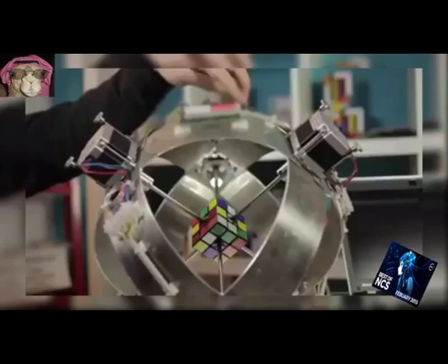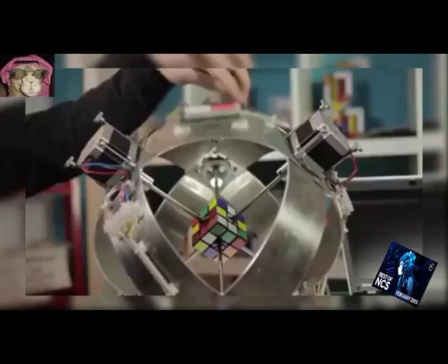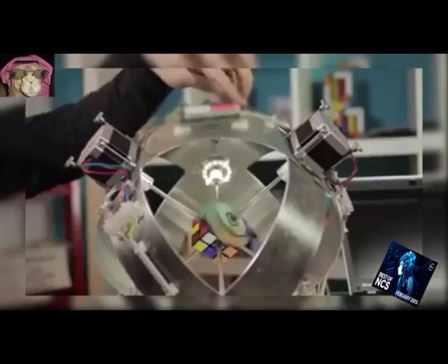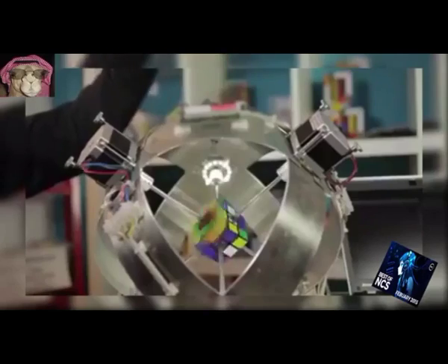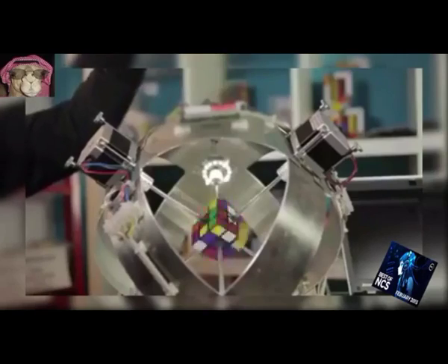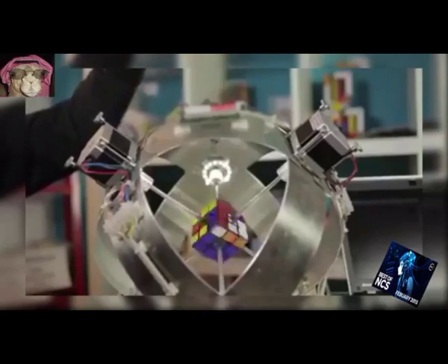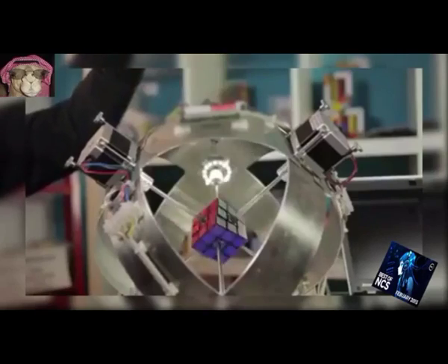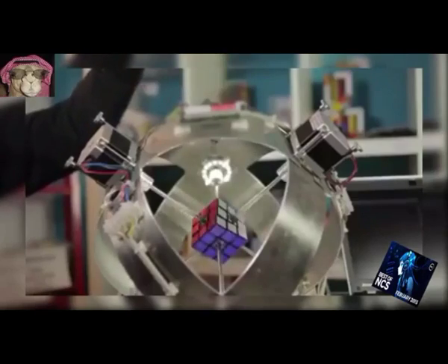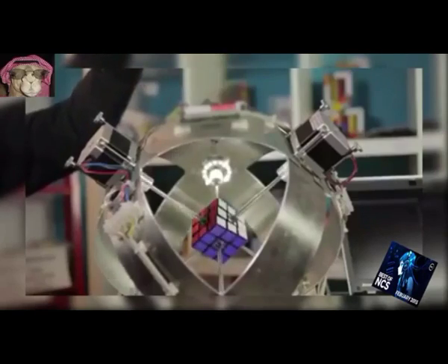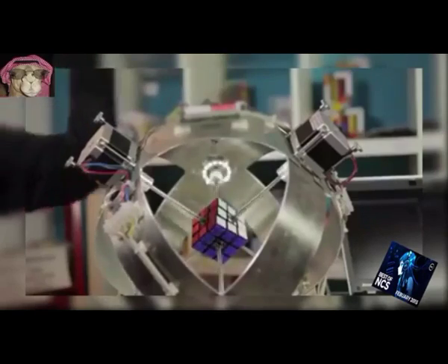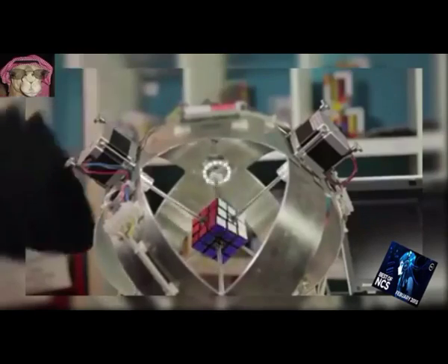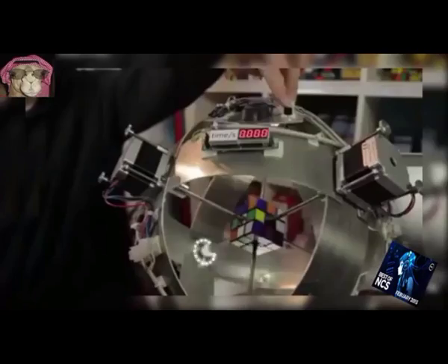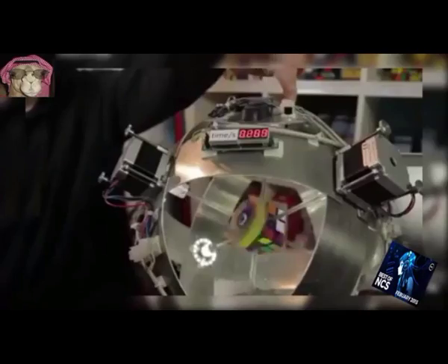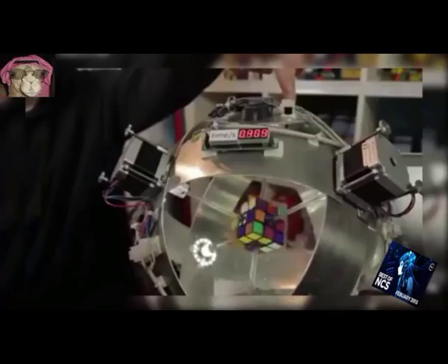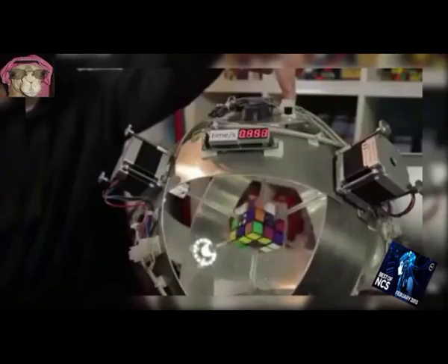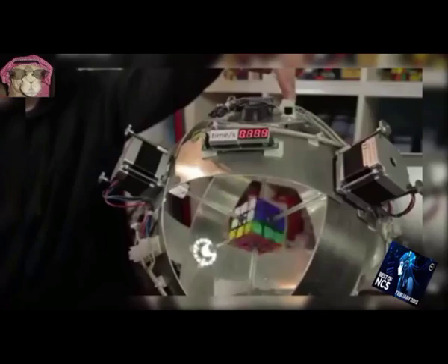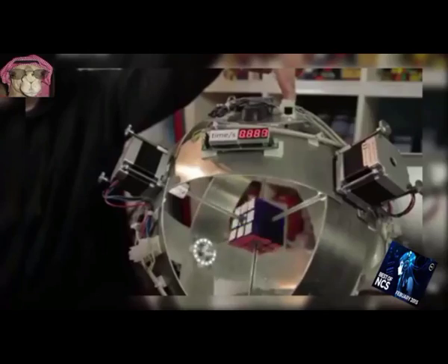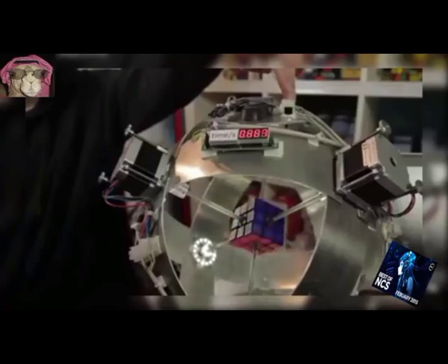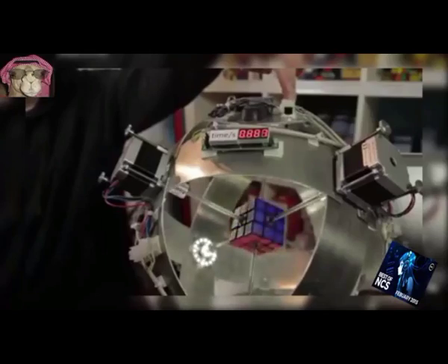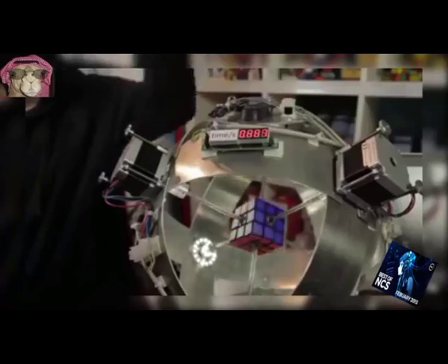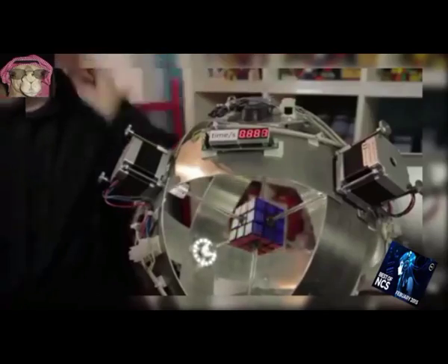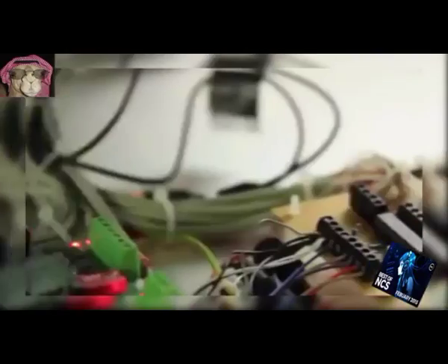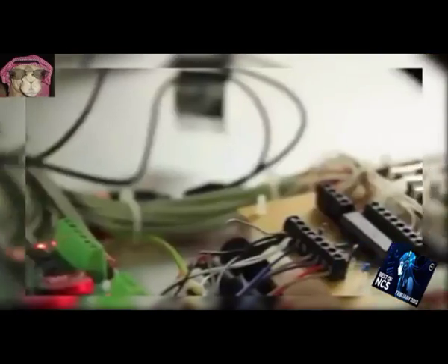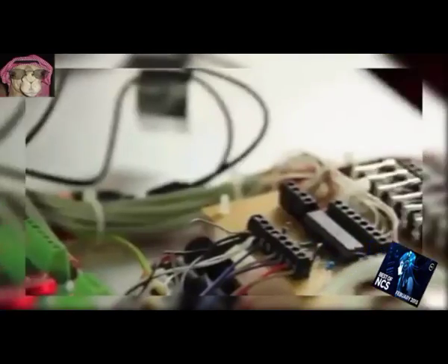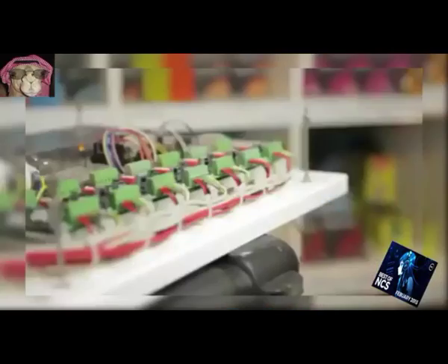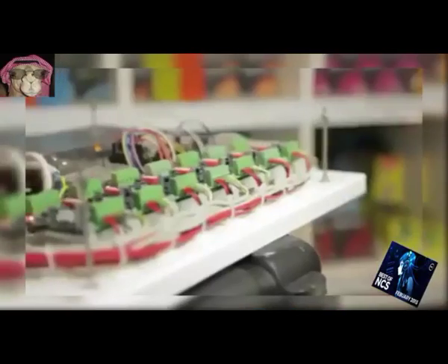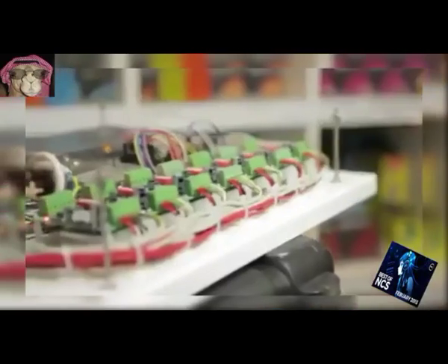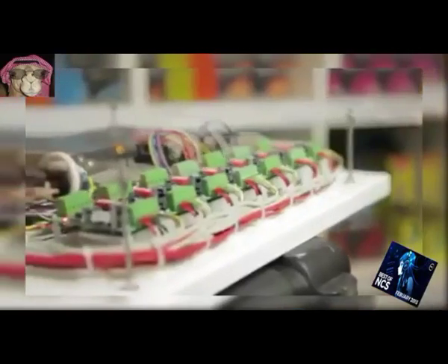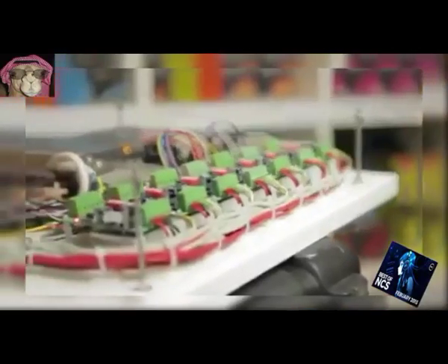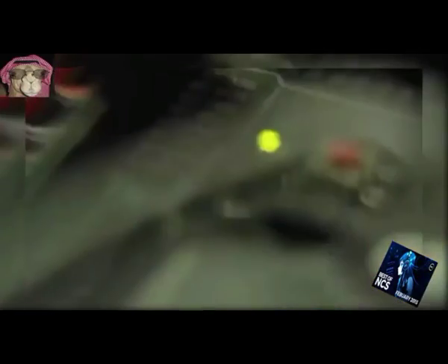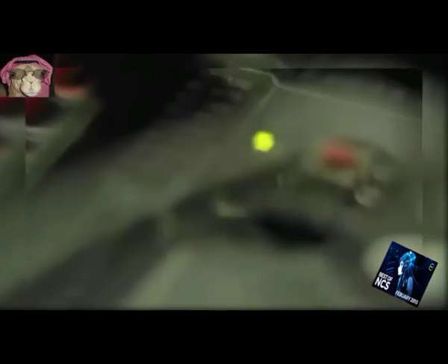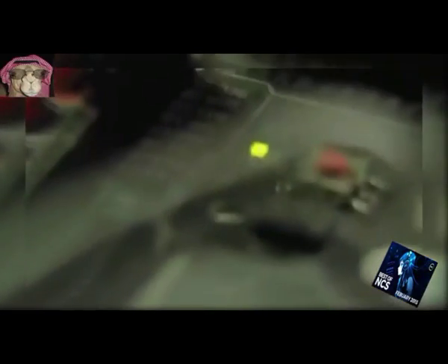99. Superfast Rubik's Cube Solver. Inspects and solves the Rubik's Cube in under one second.